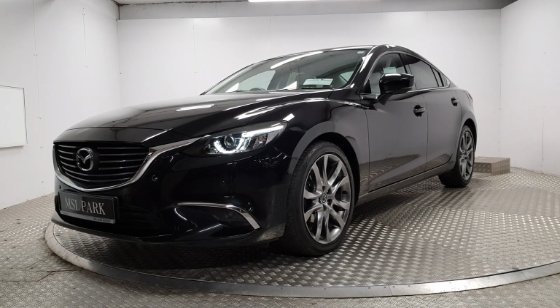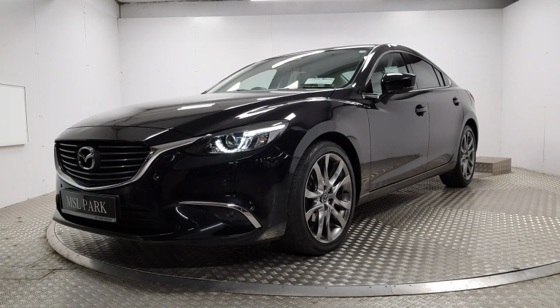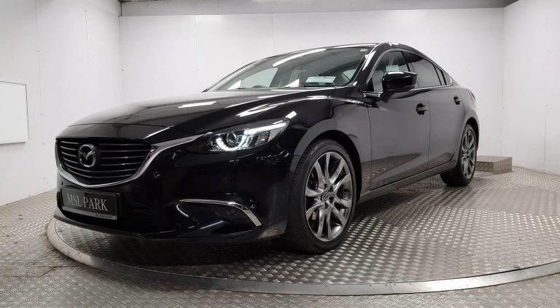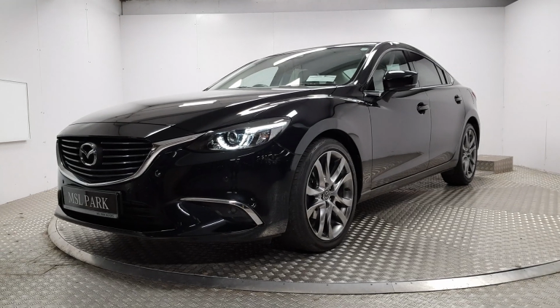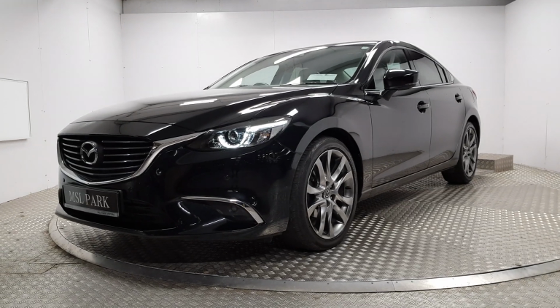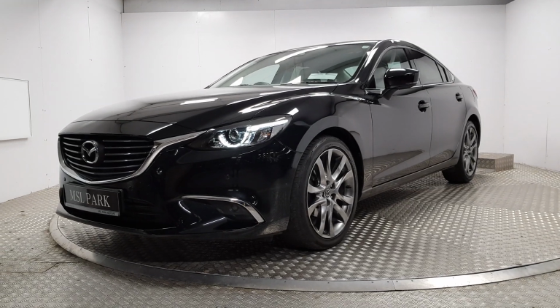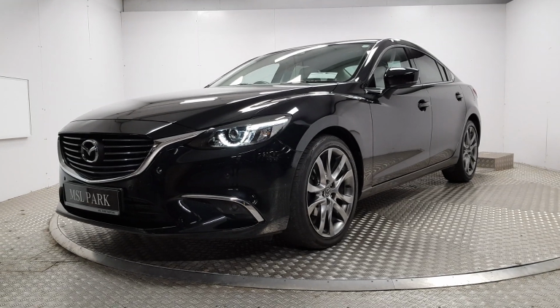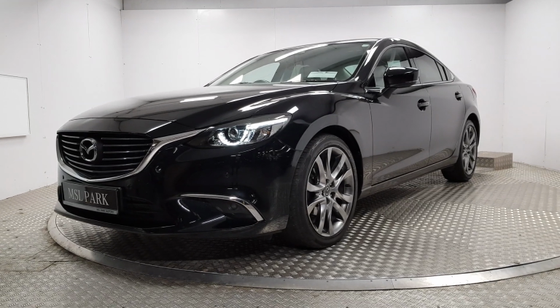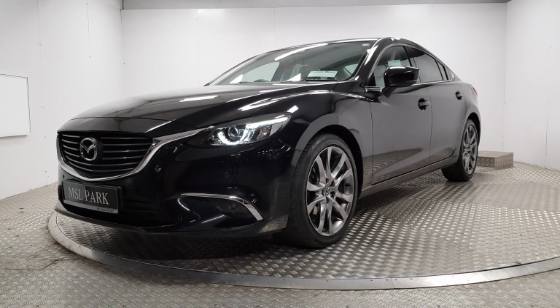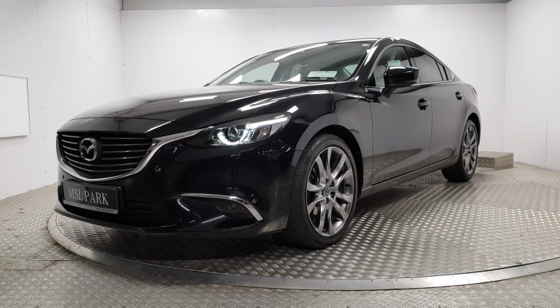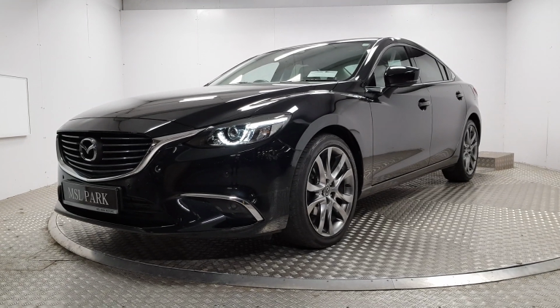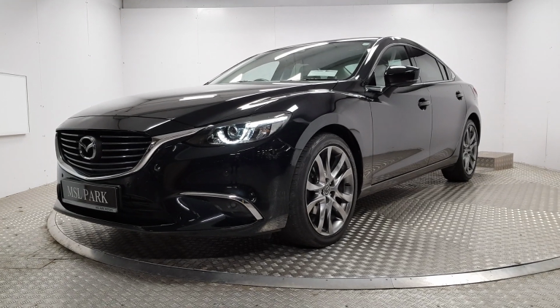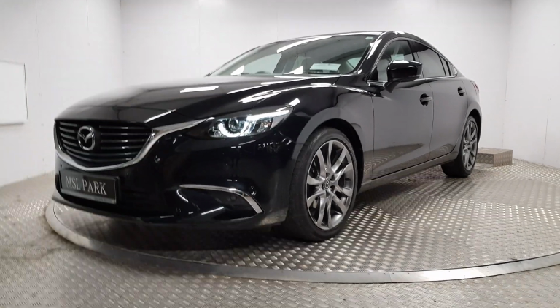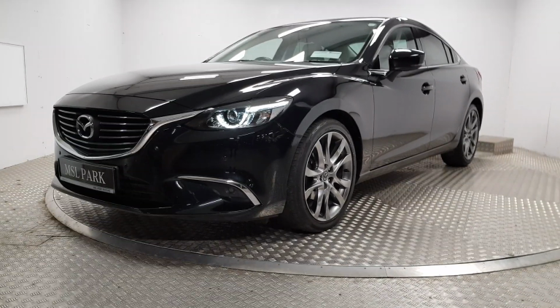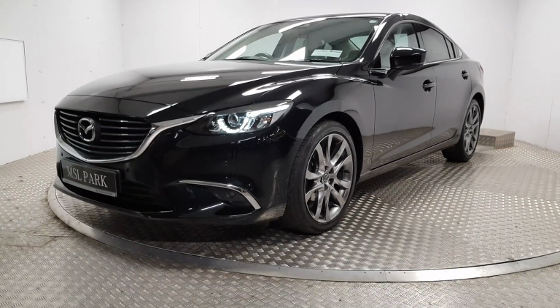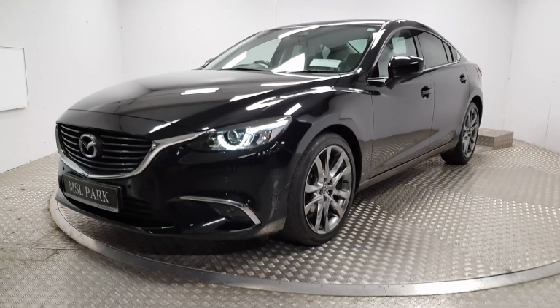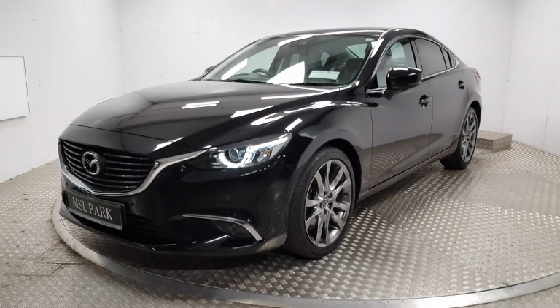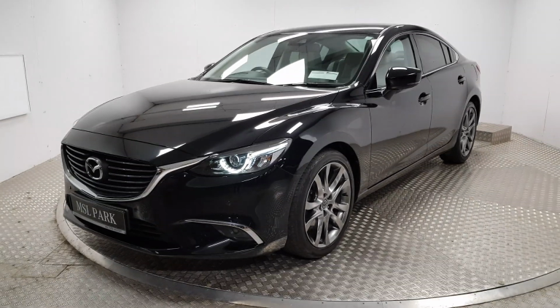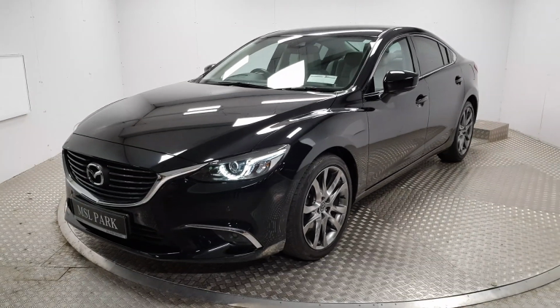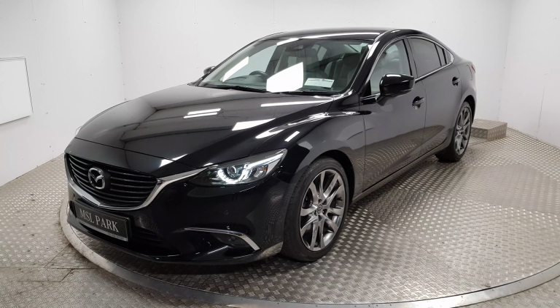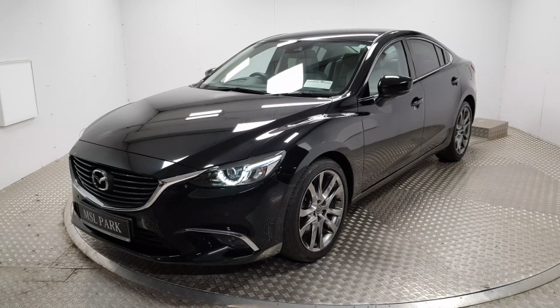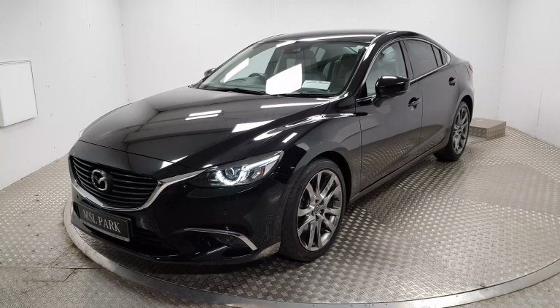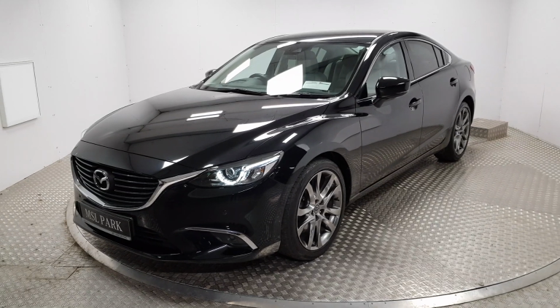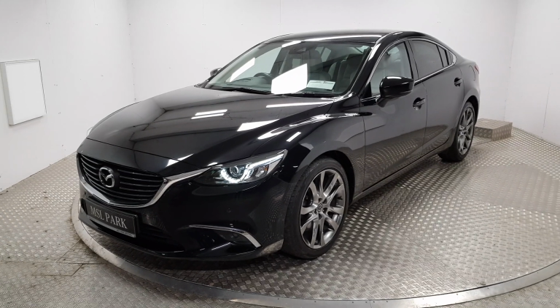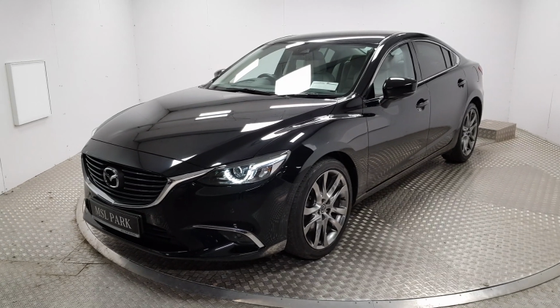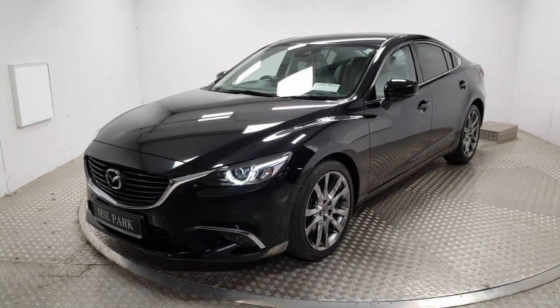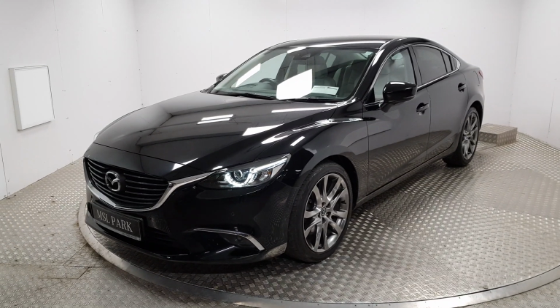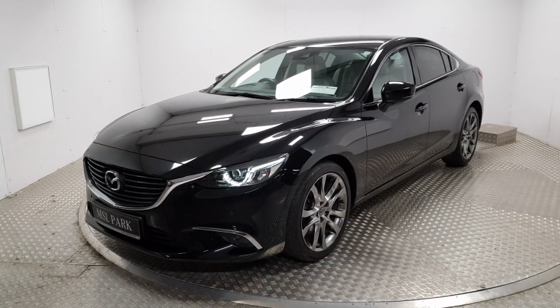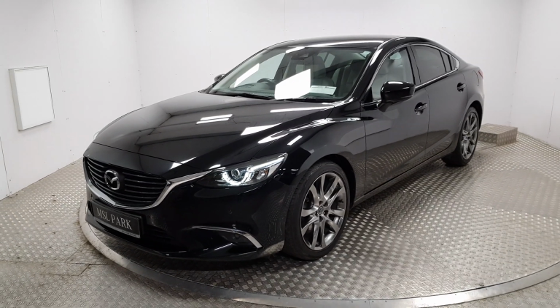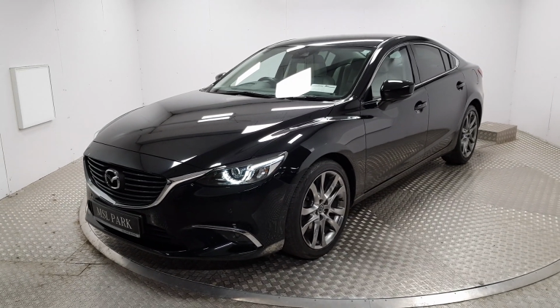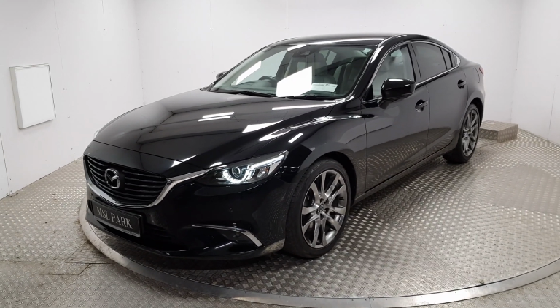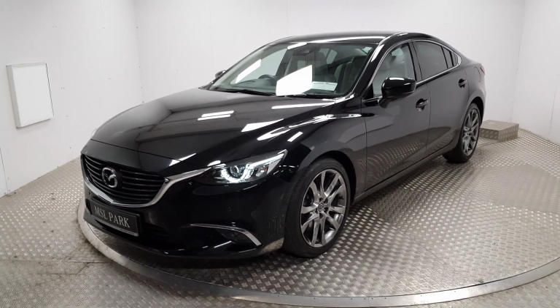Welcome to MSL Park Motors Mazda. Today we're going to have a look at a 2018 range-topping Mazda 6 Platinum.